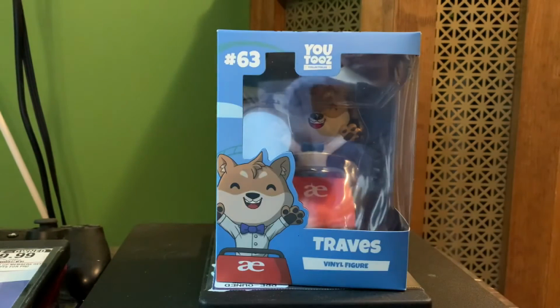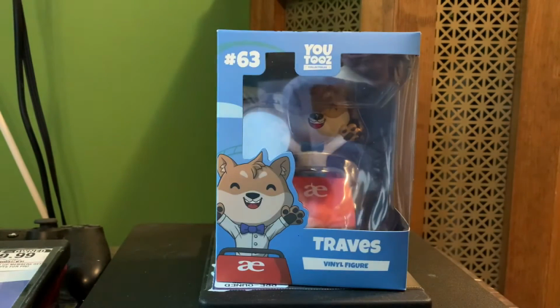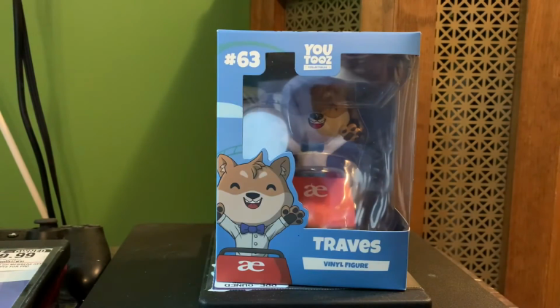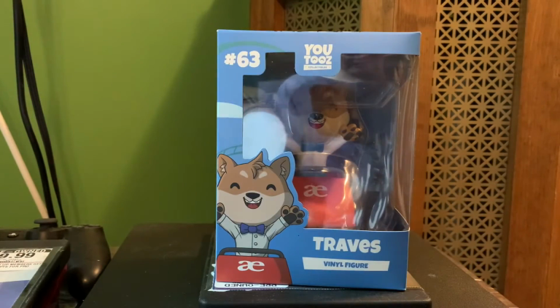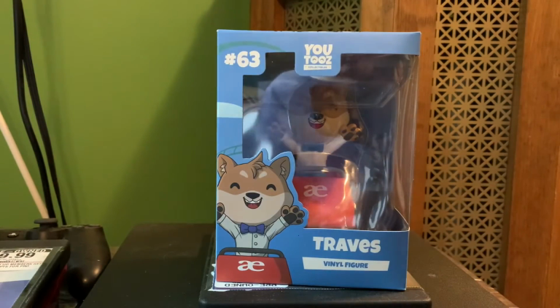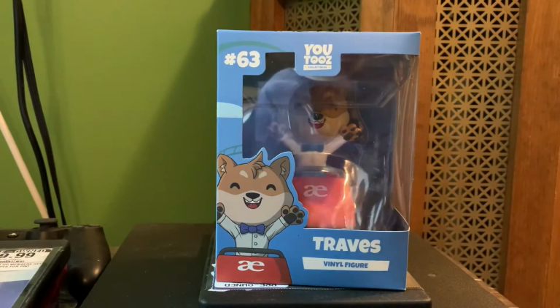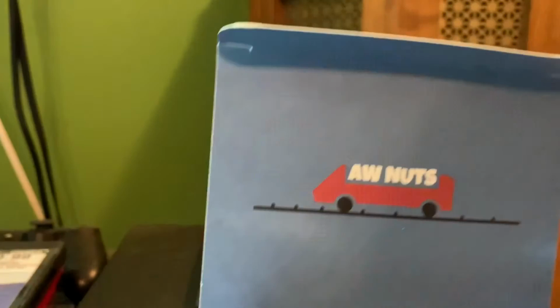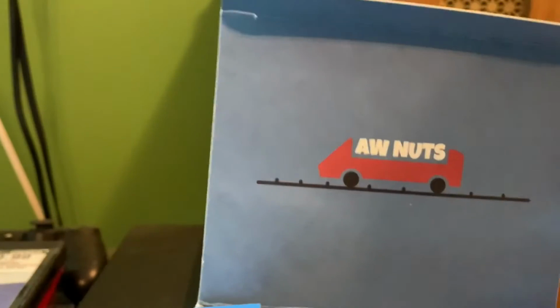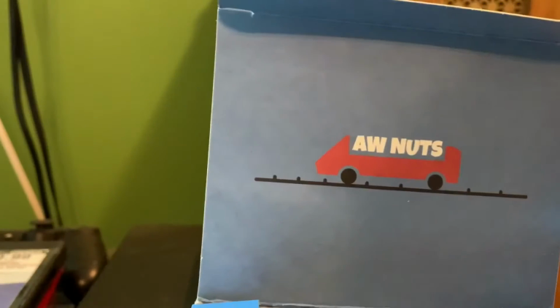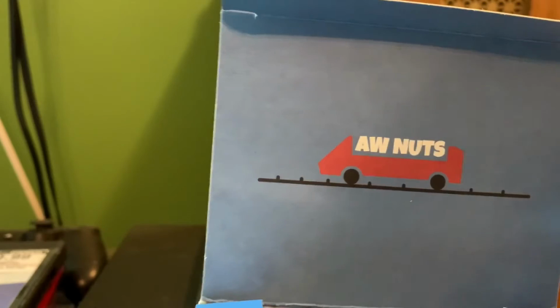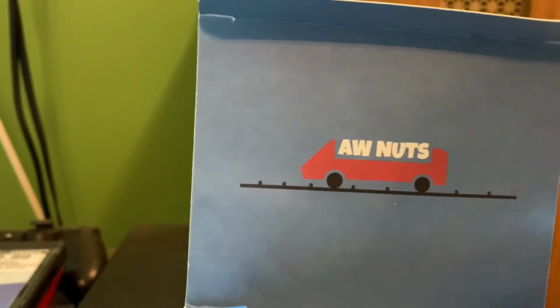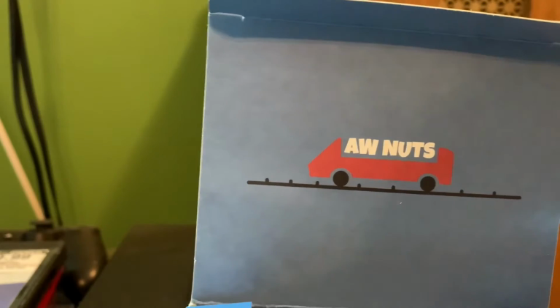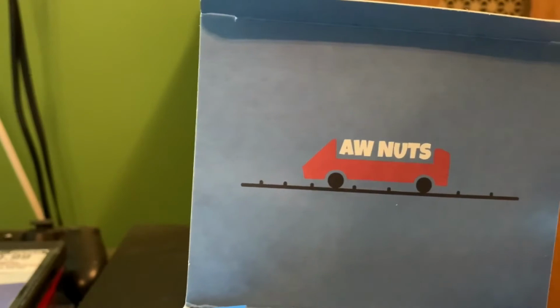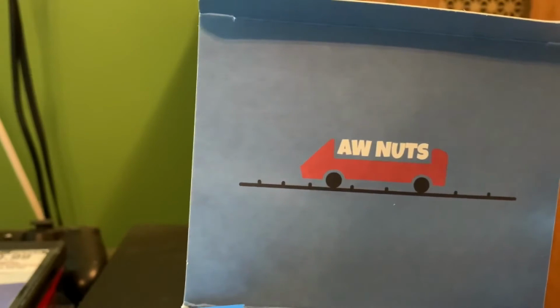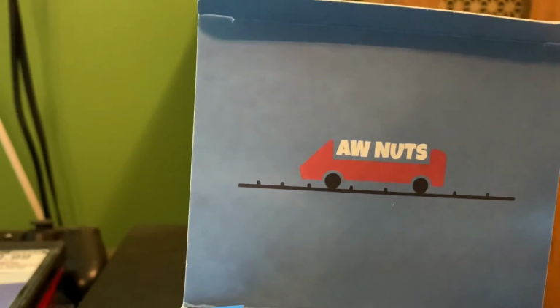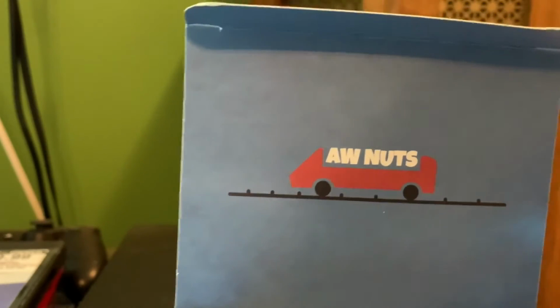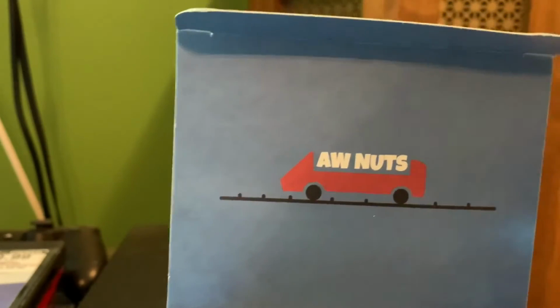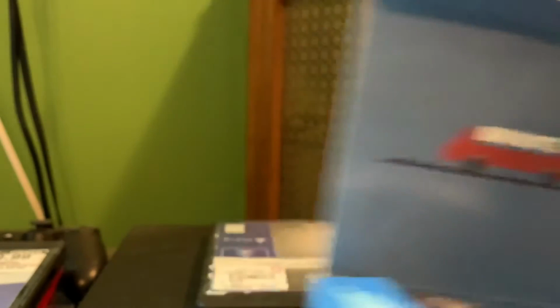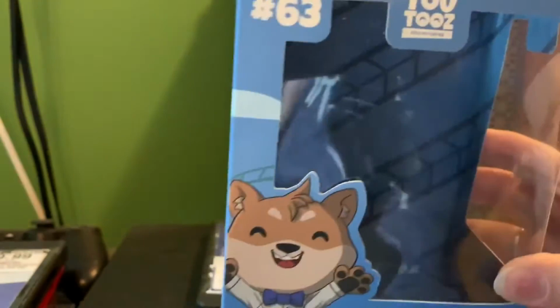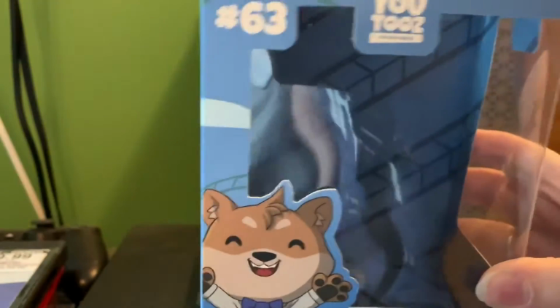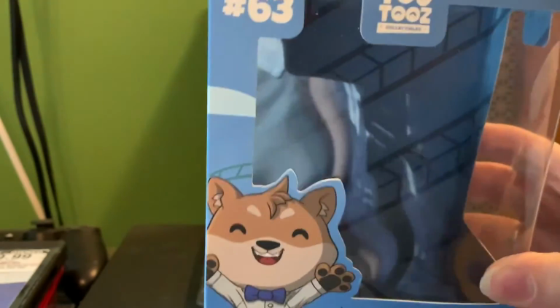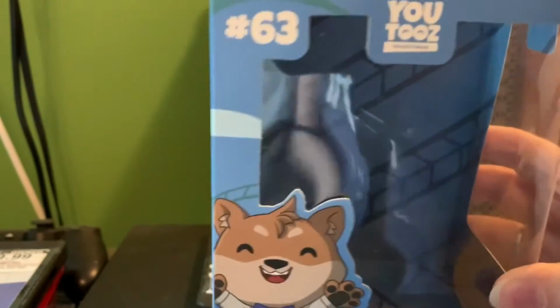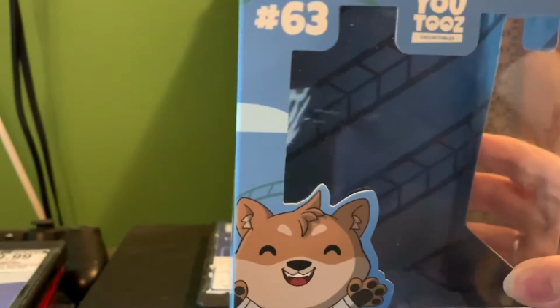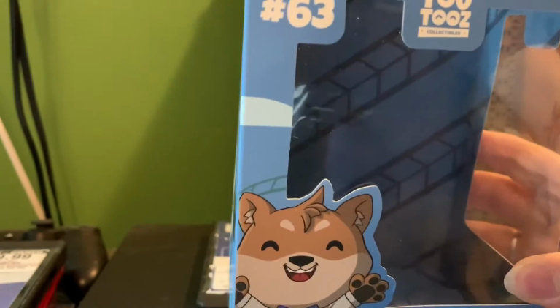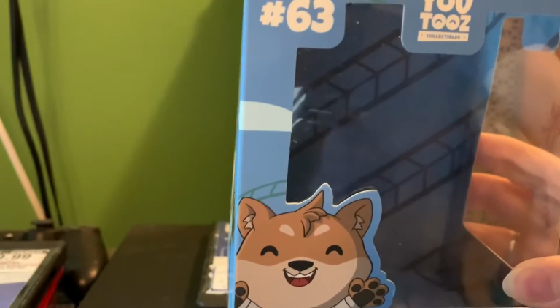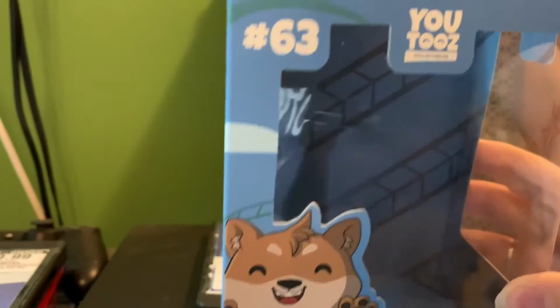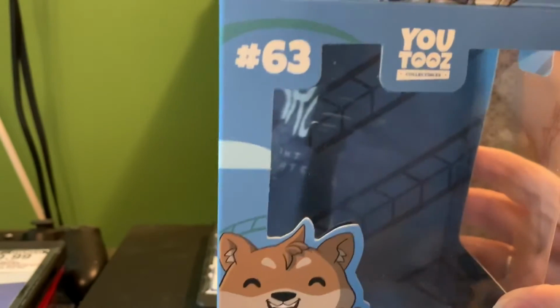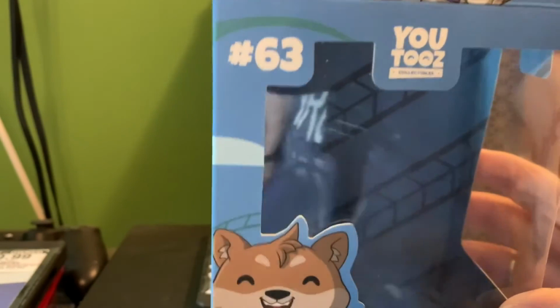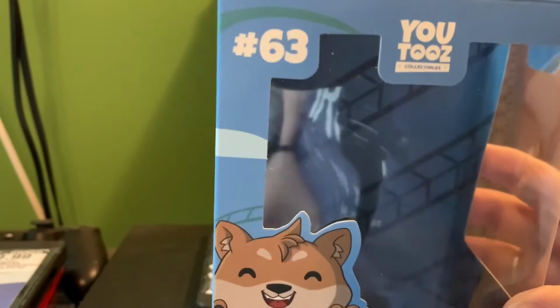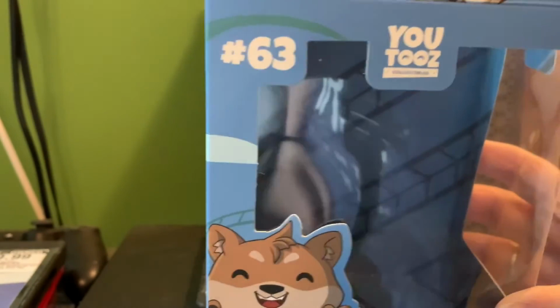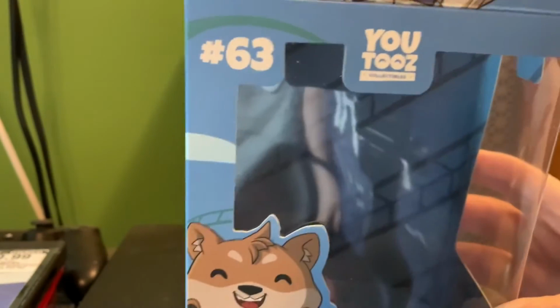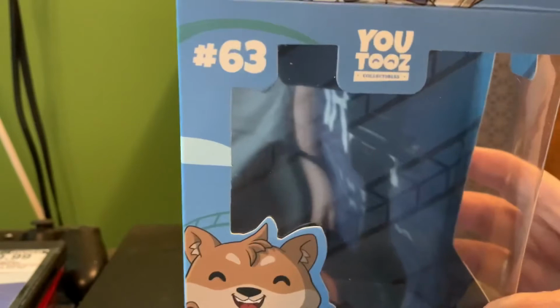So let's open him up. The top of the lid says 'aw, nuts.' Inside of his box is just more rollercoaster tracks.